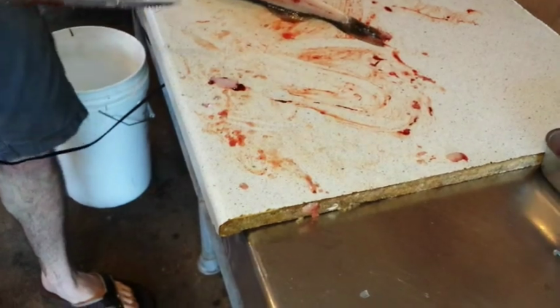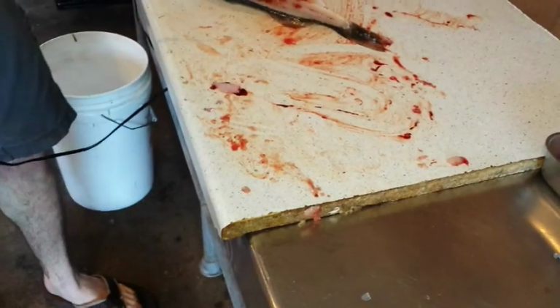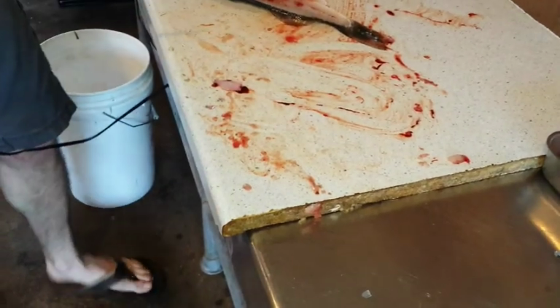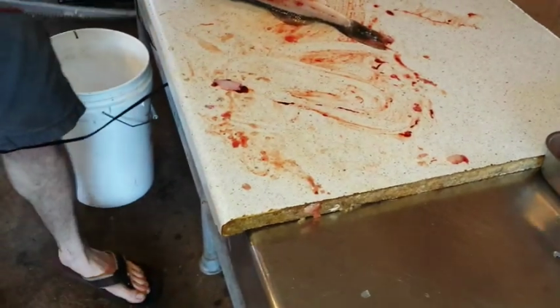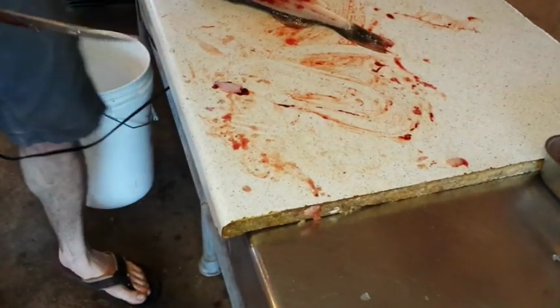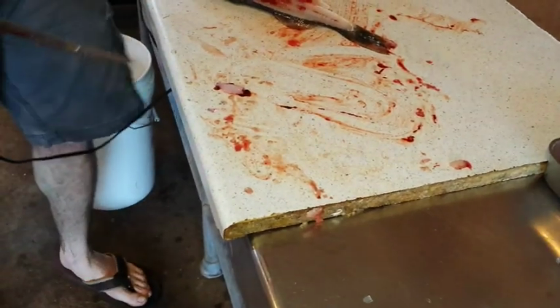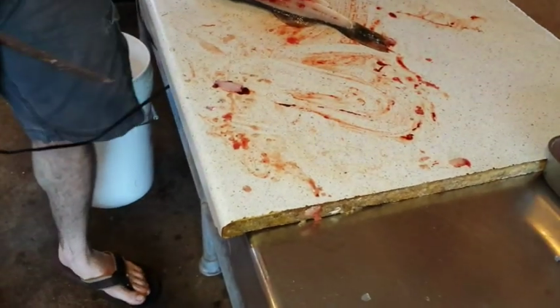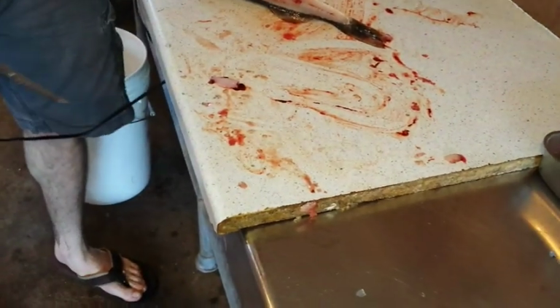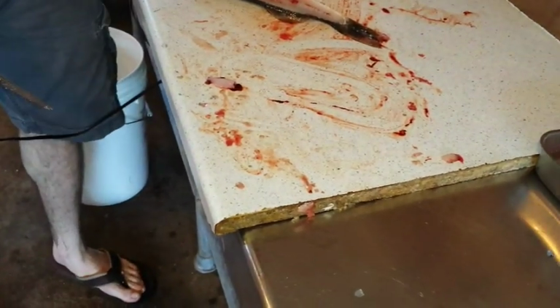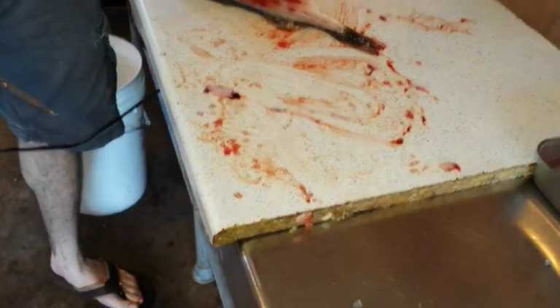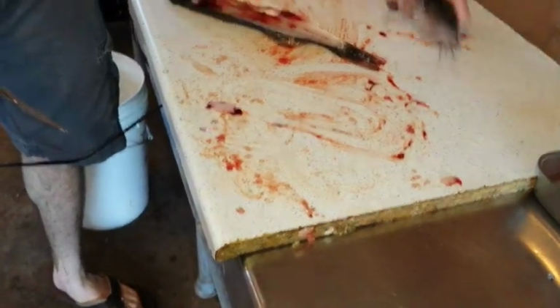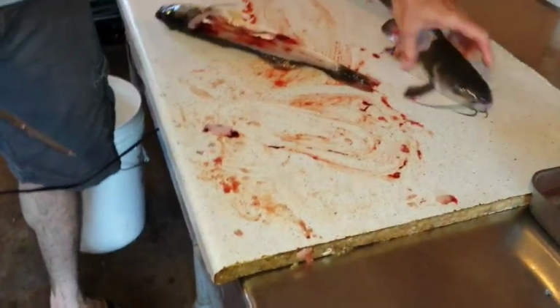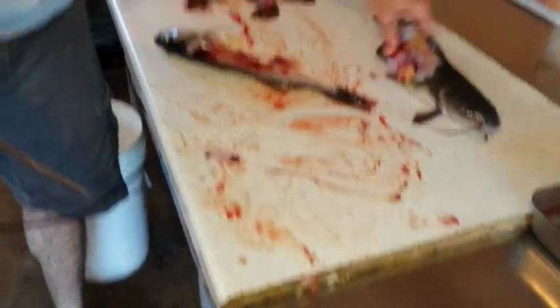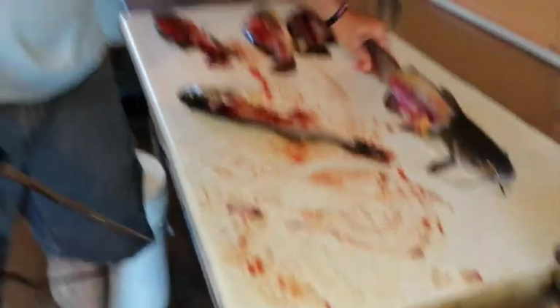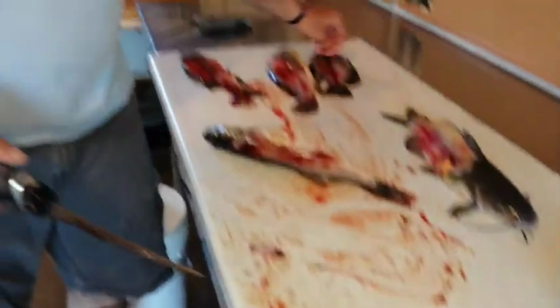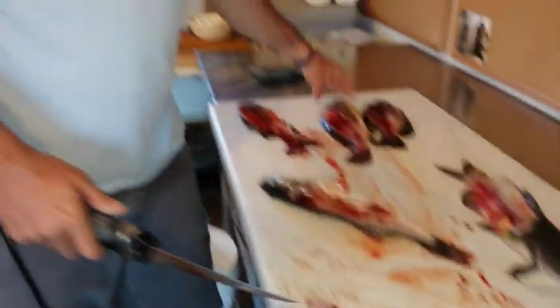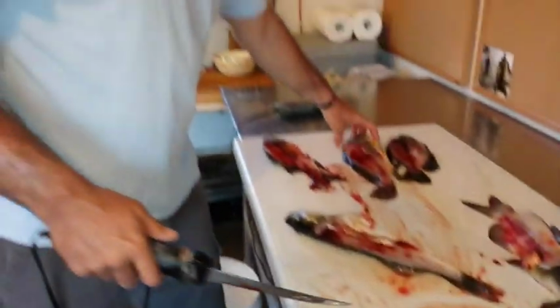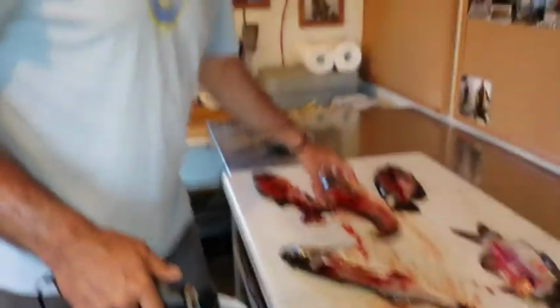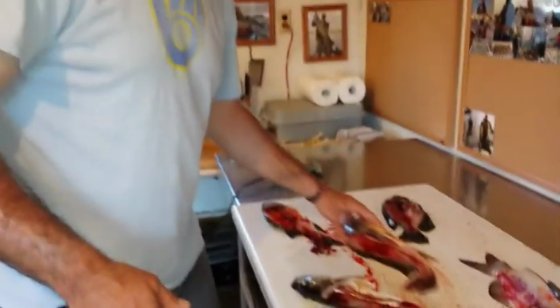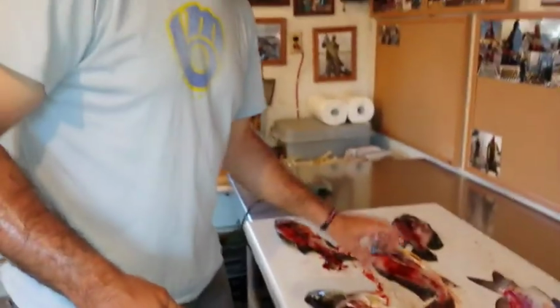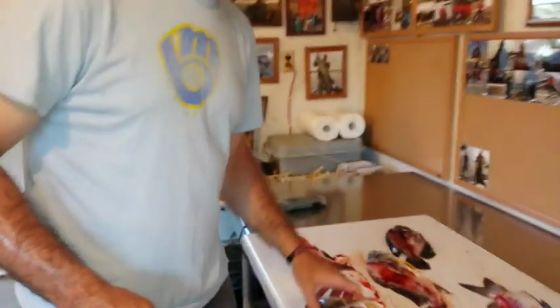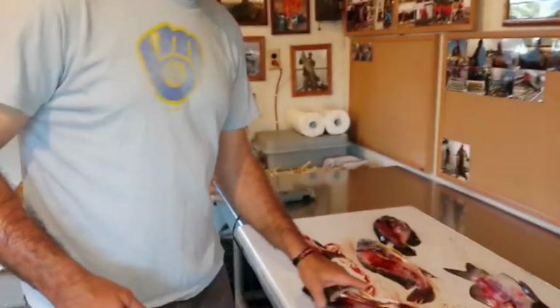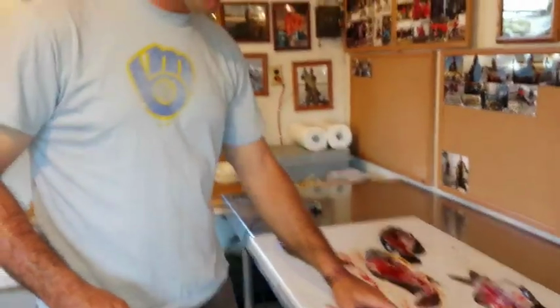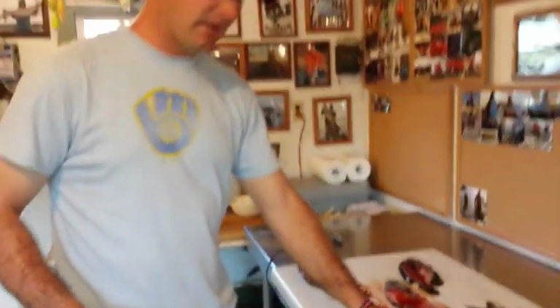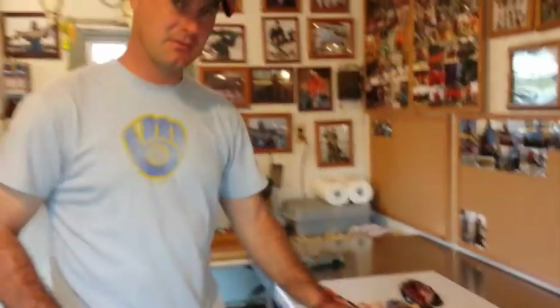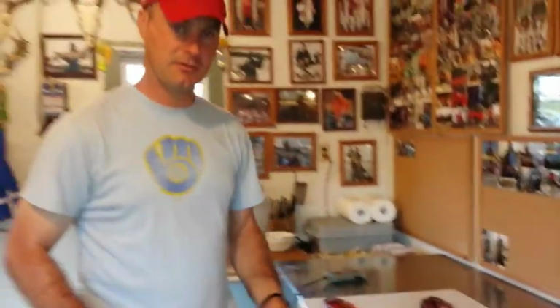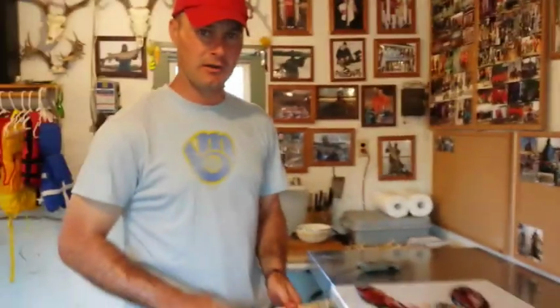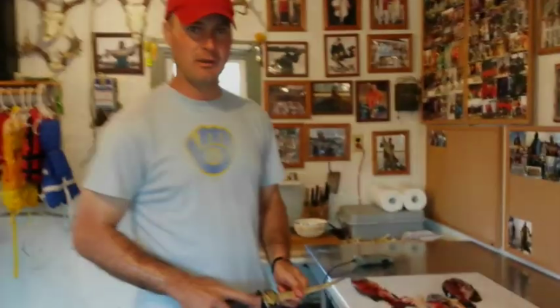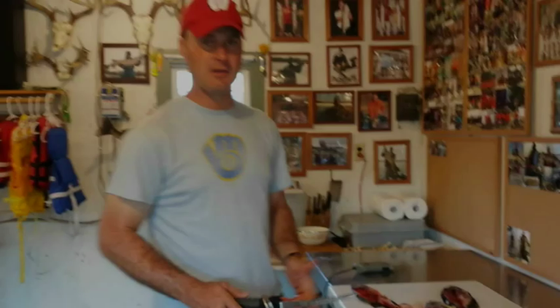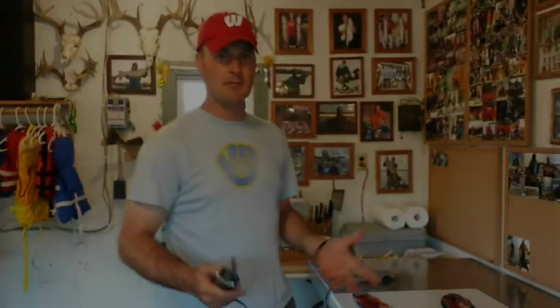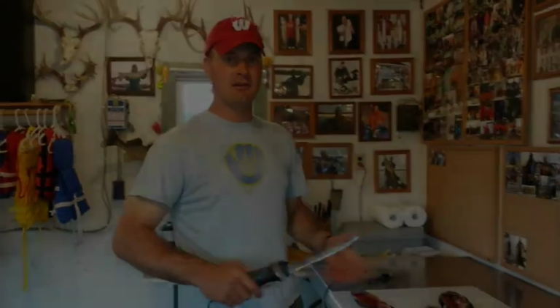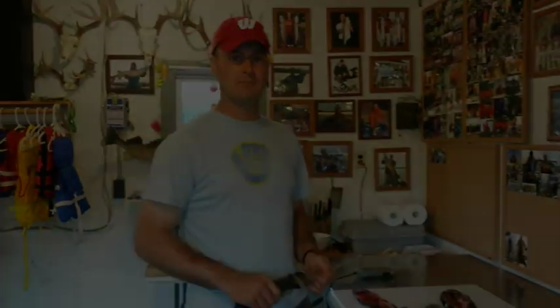So that's pretty much it, folks. That's how you fillet the majority of the fish that you'll catch in this area that we commonly eat.